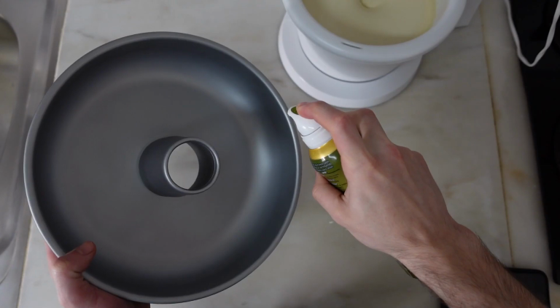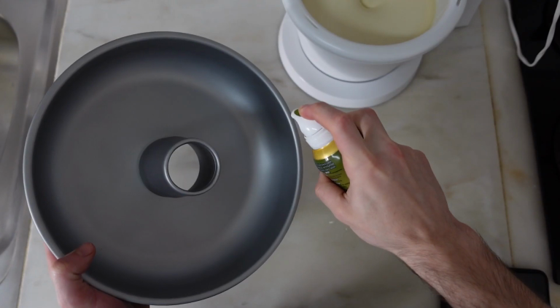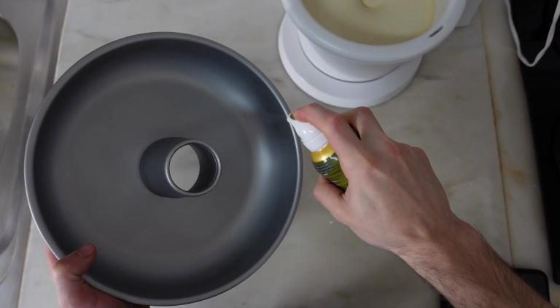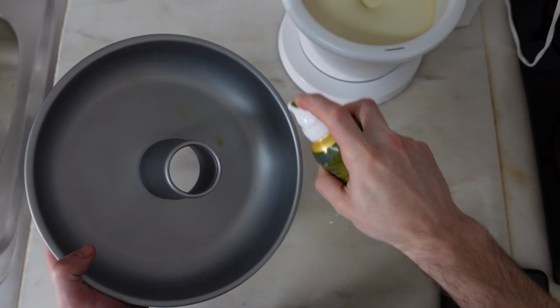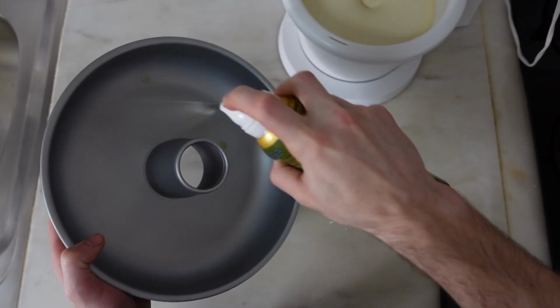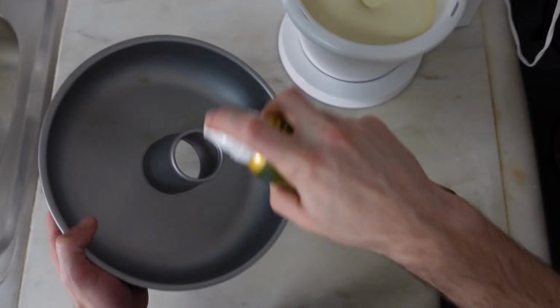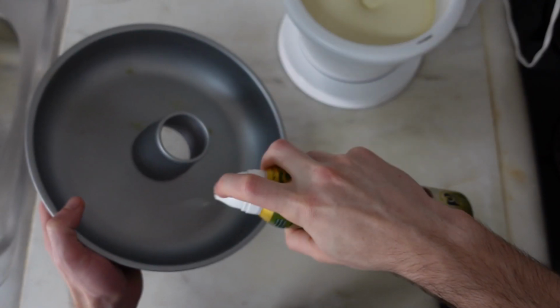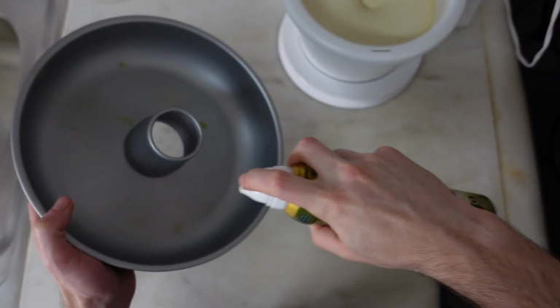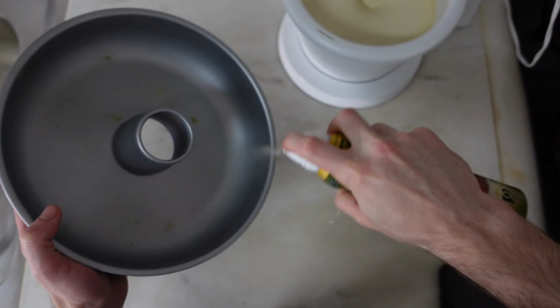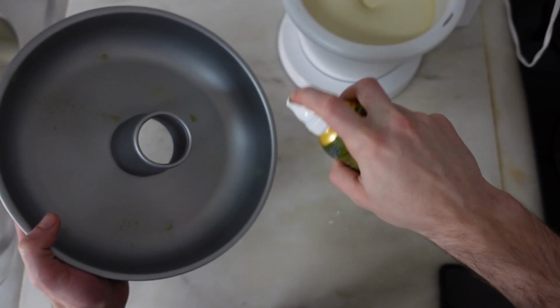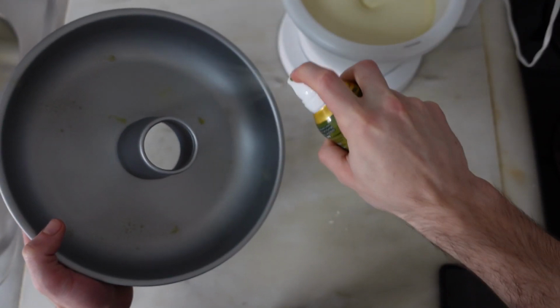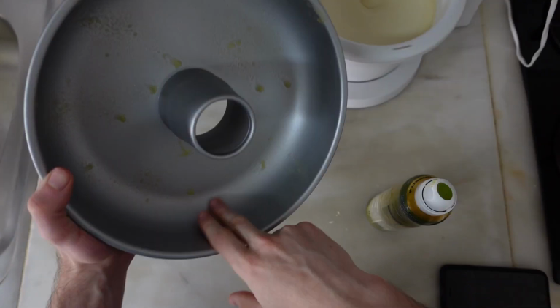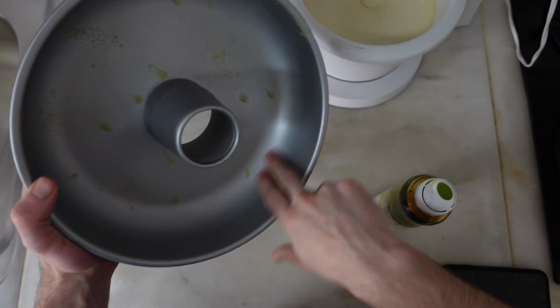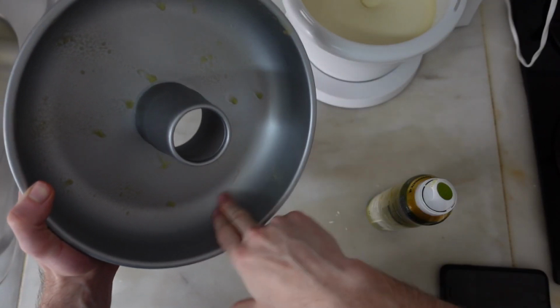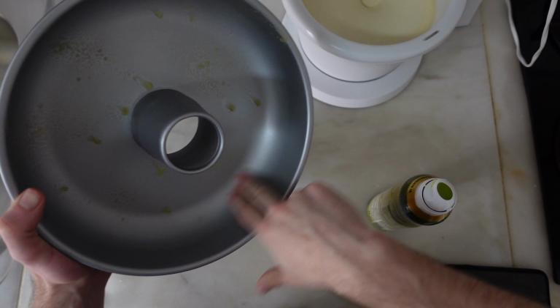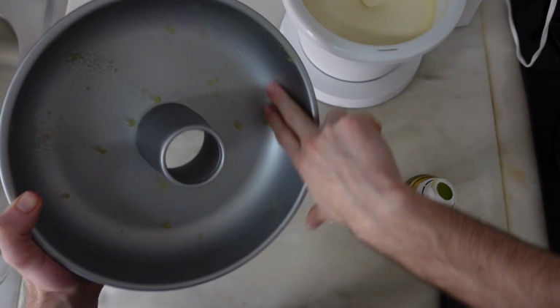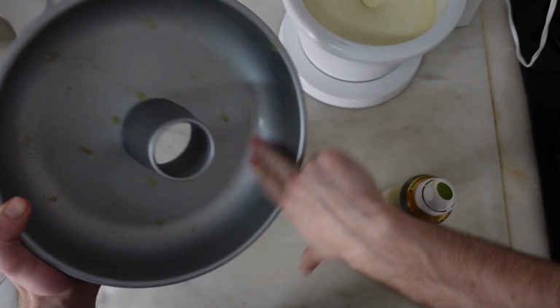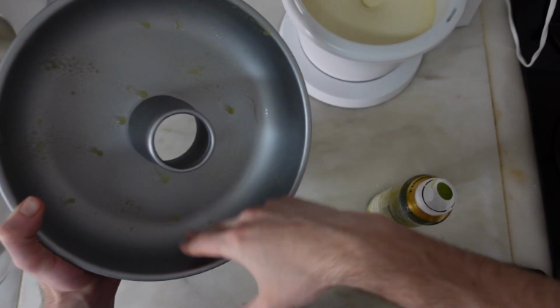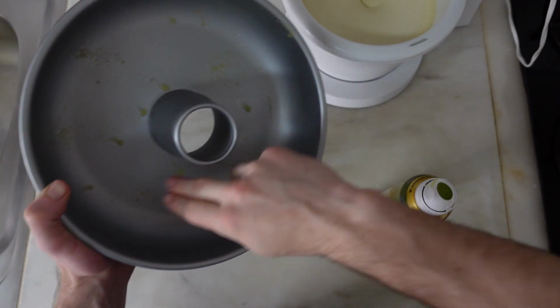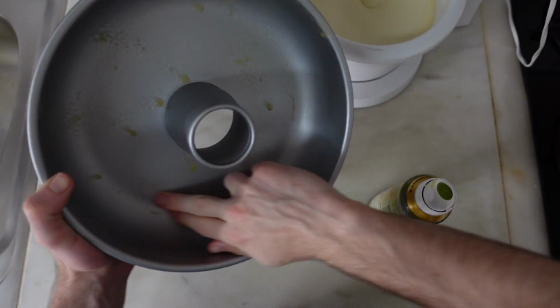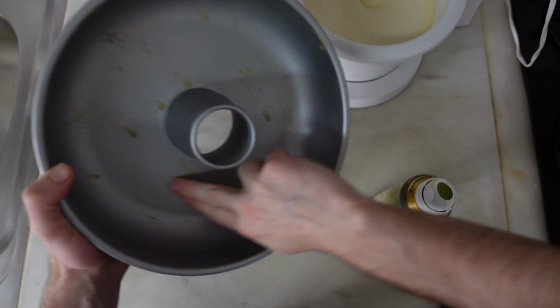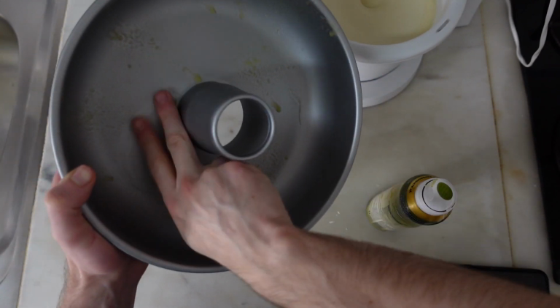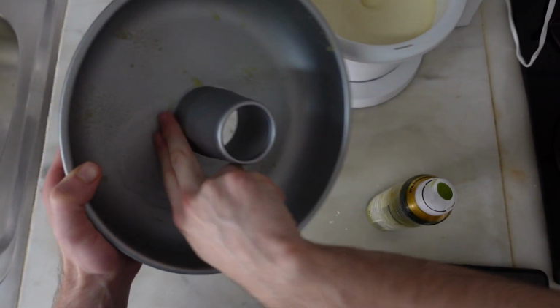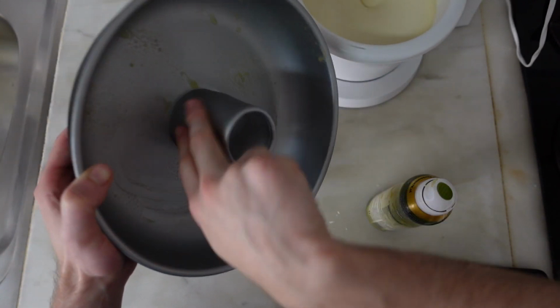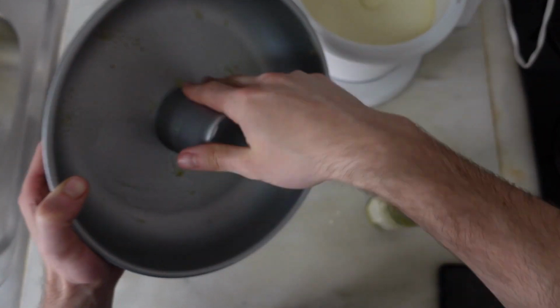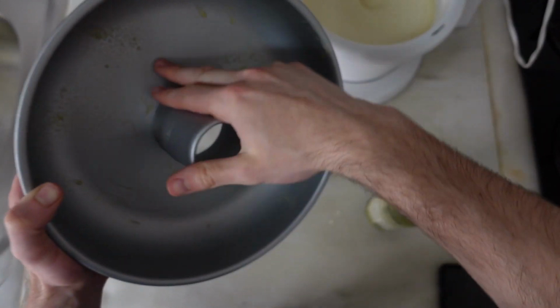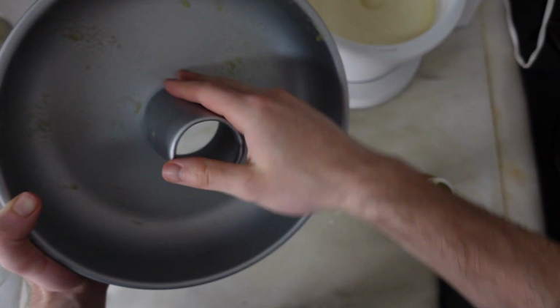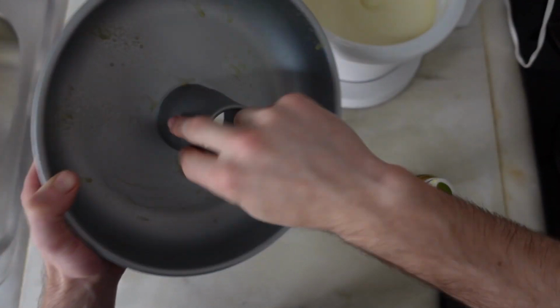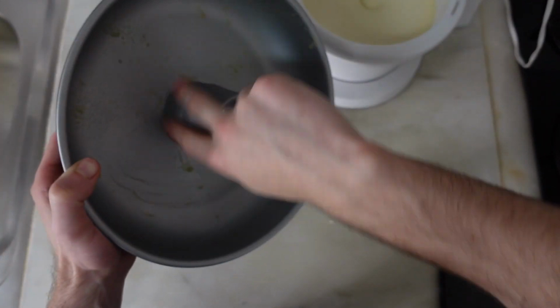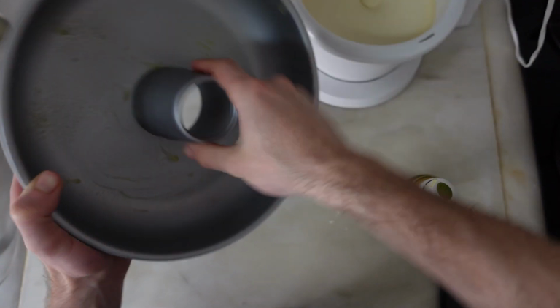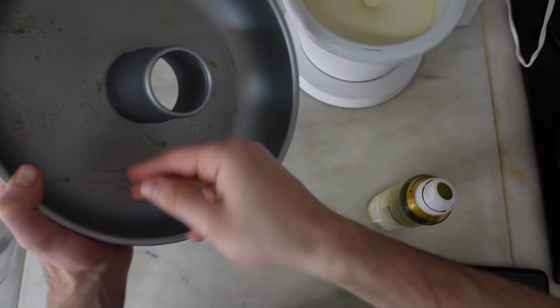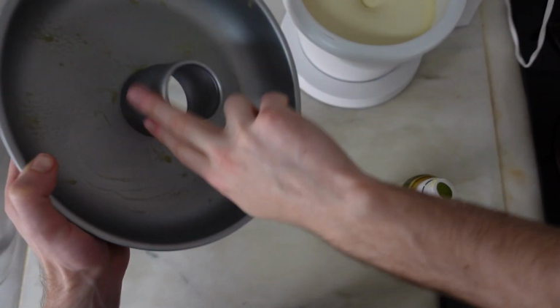While you are waiting, it's a great time to prepare your baking tray, so make sure it's nicely covered in olive oil. For me, it took about 10 sprays.